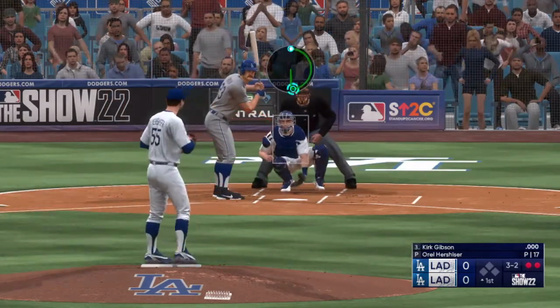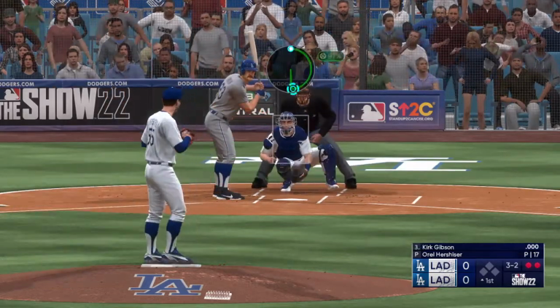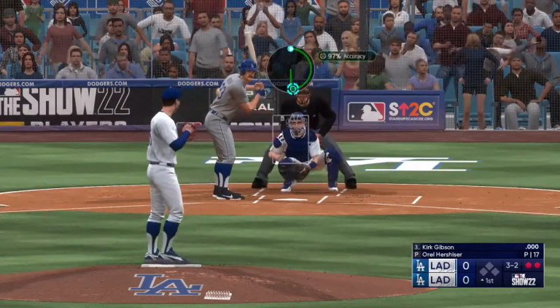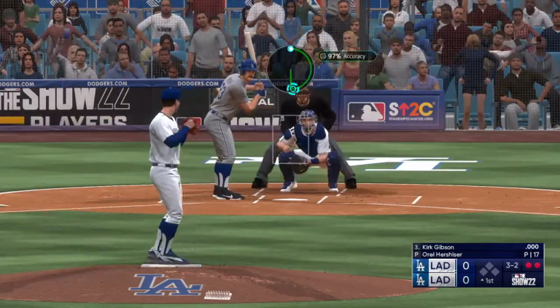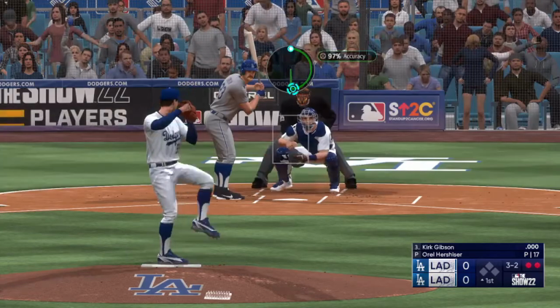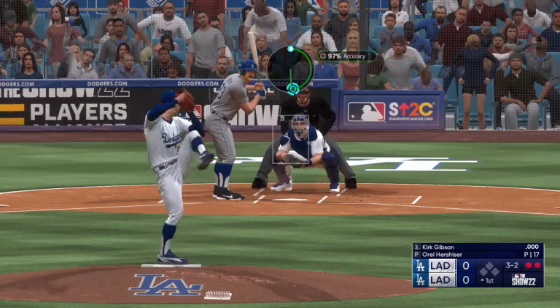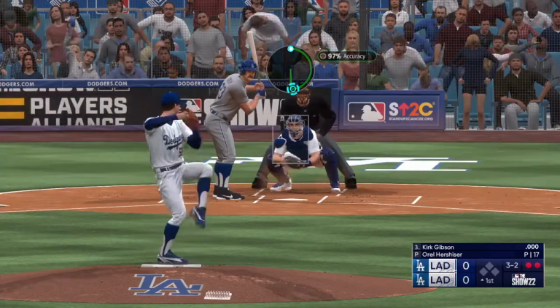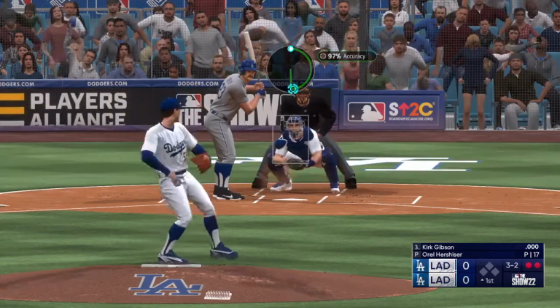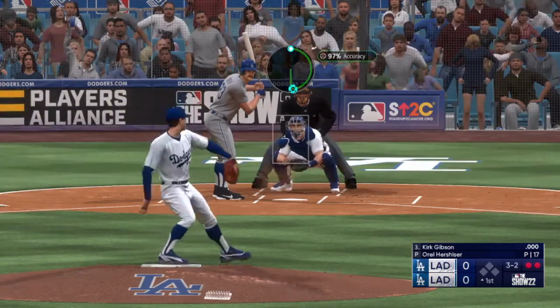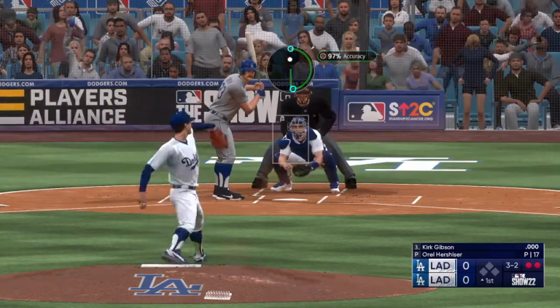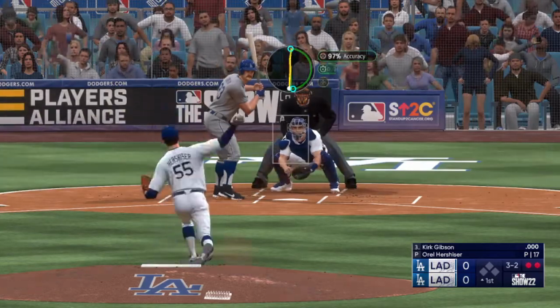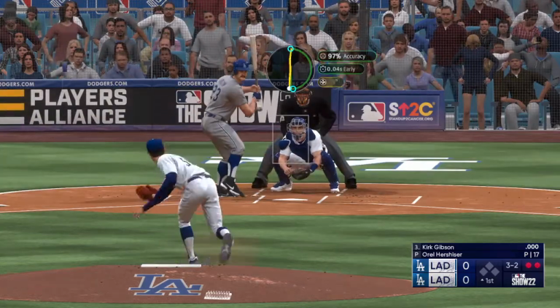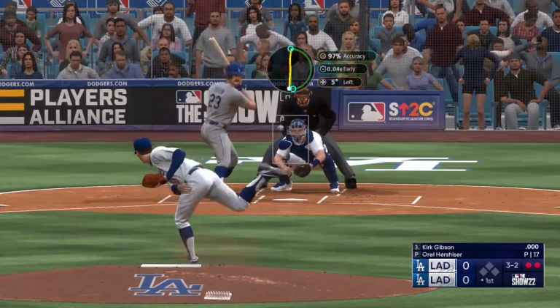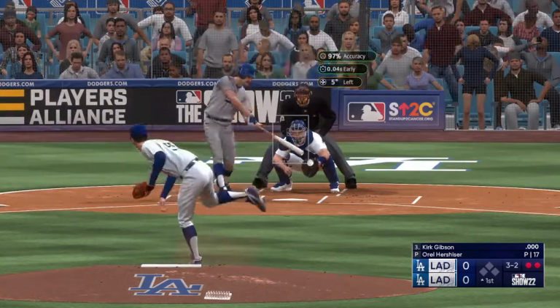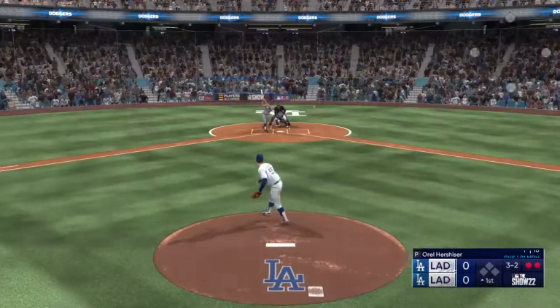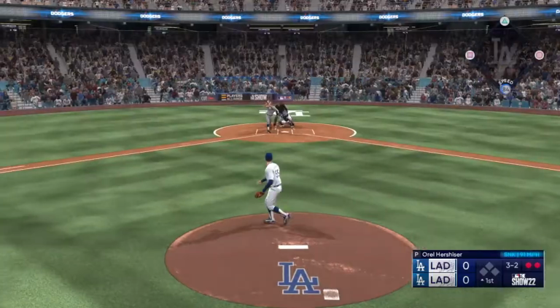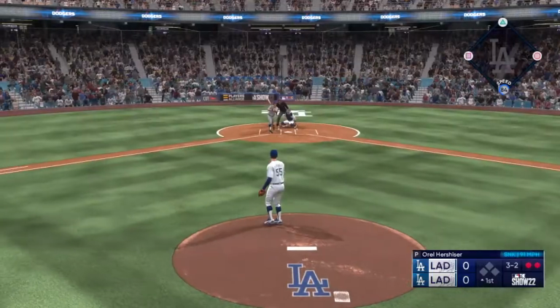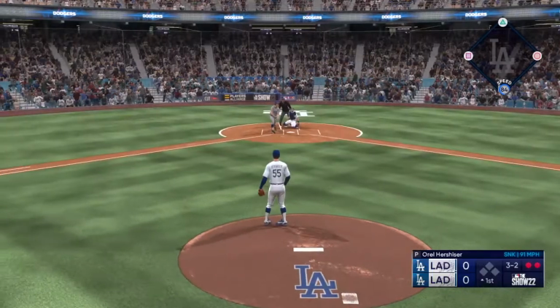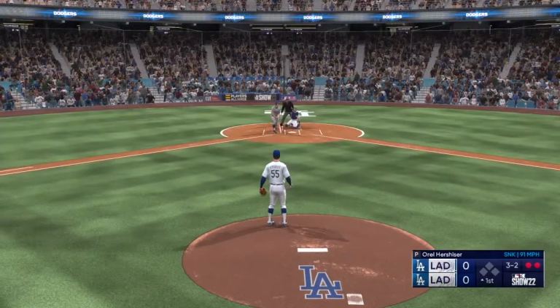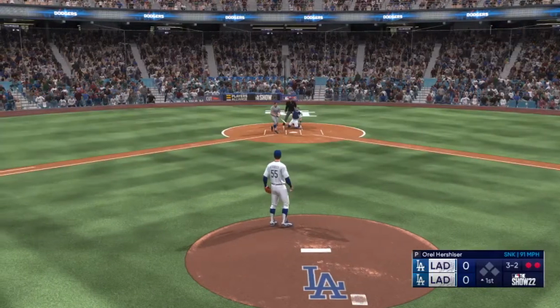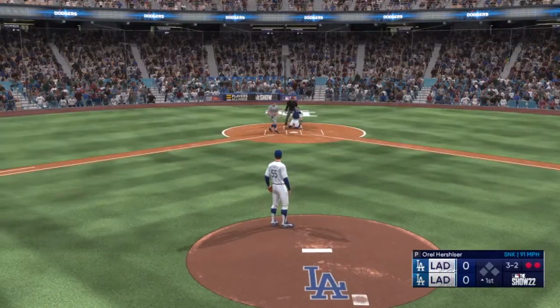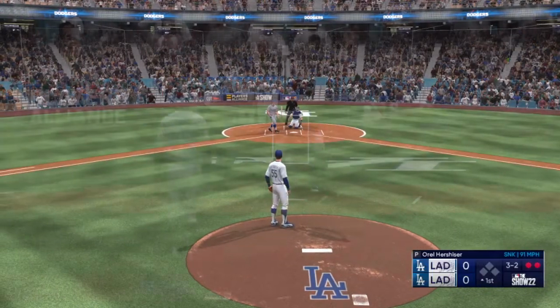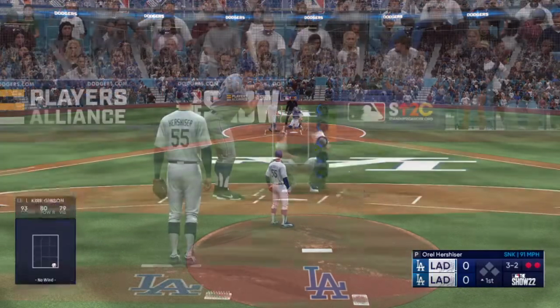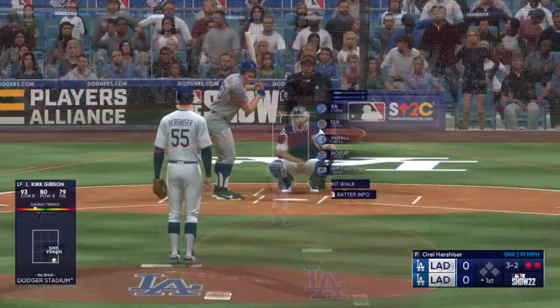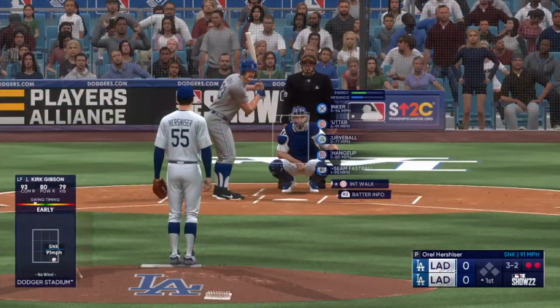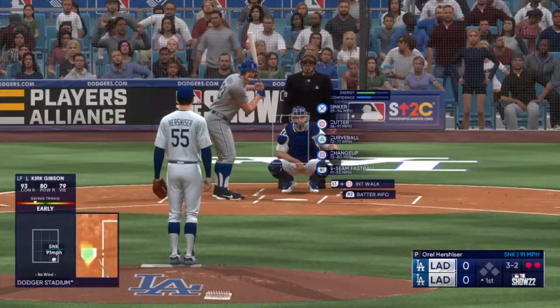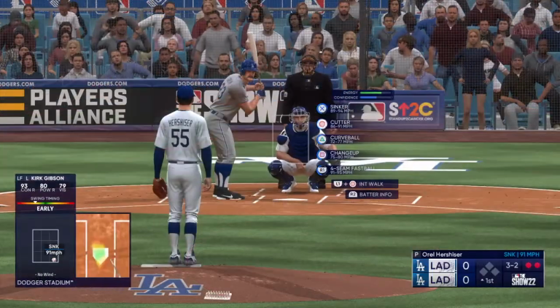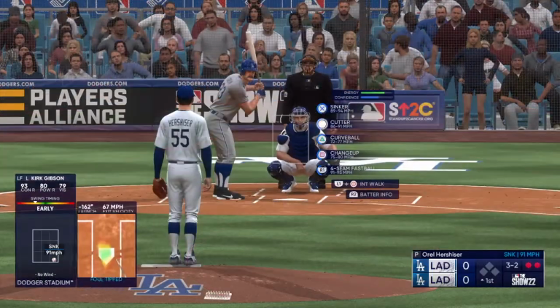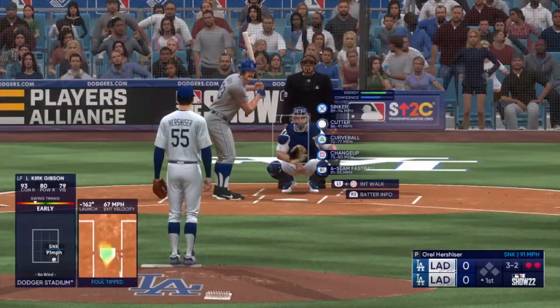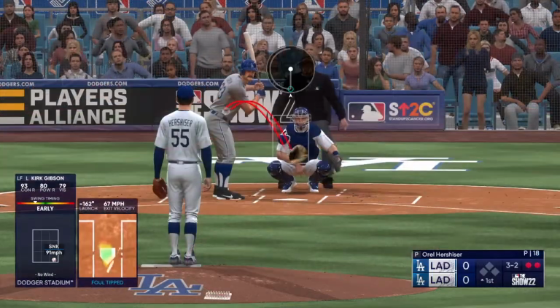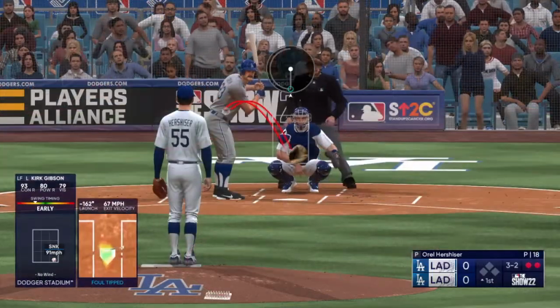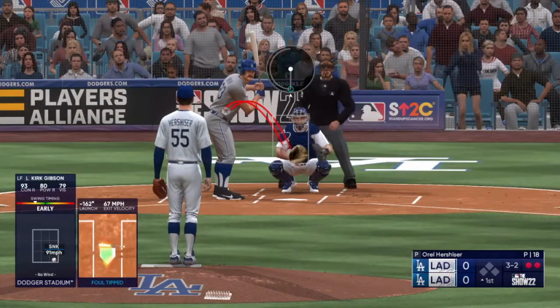Righty delivers. Swing and a foul ball at the plate — they'll do it again.